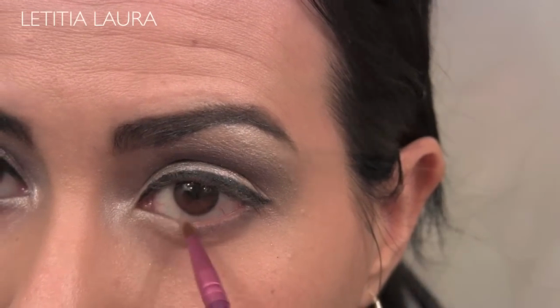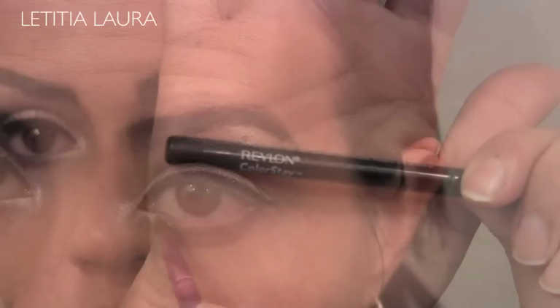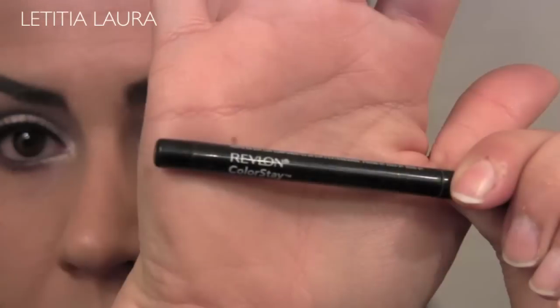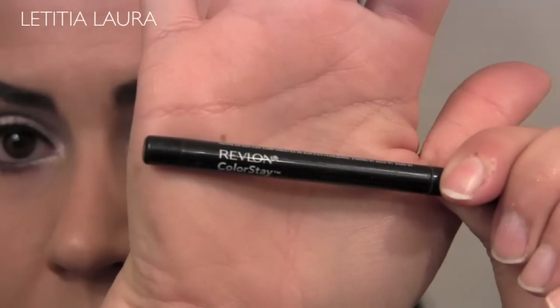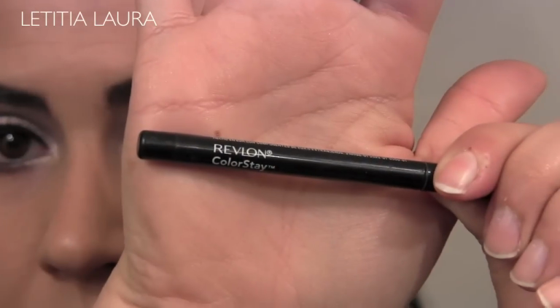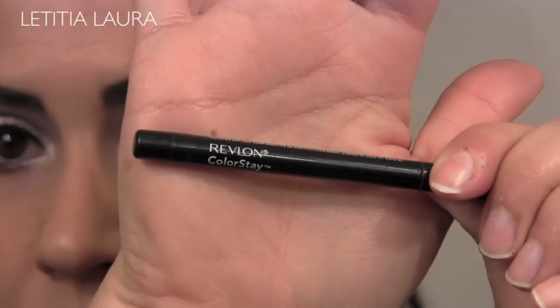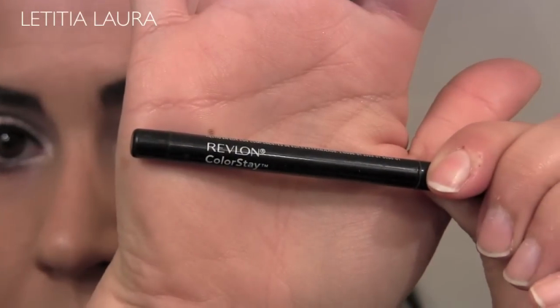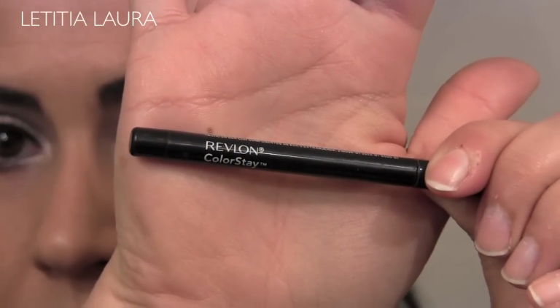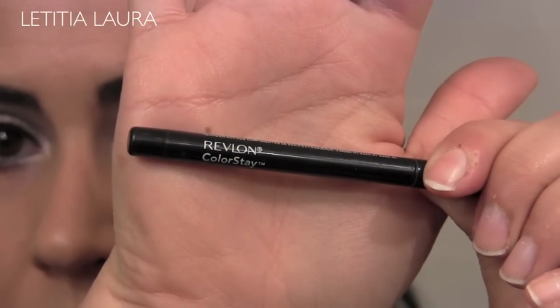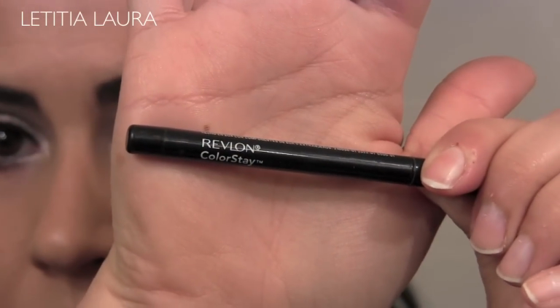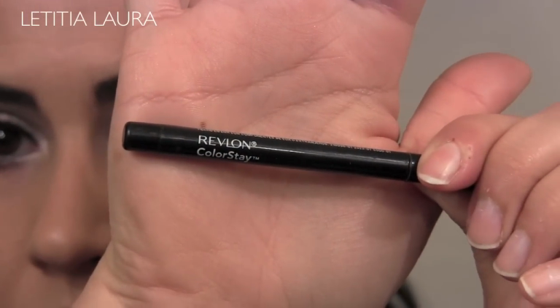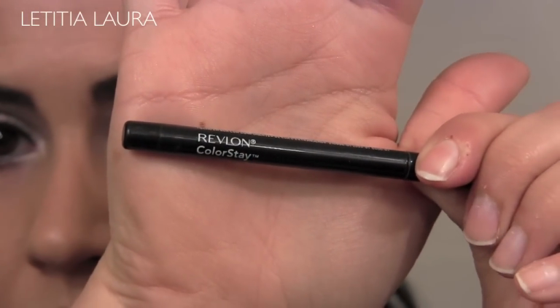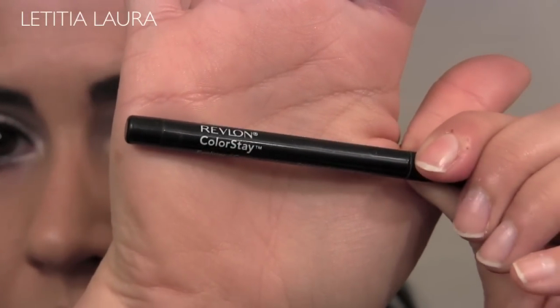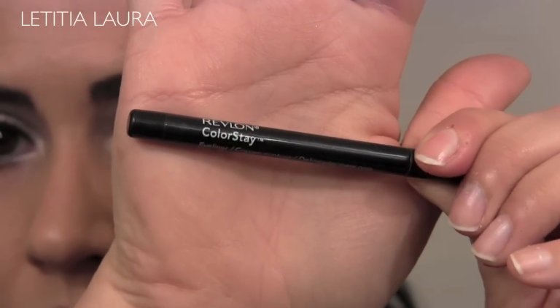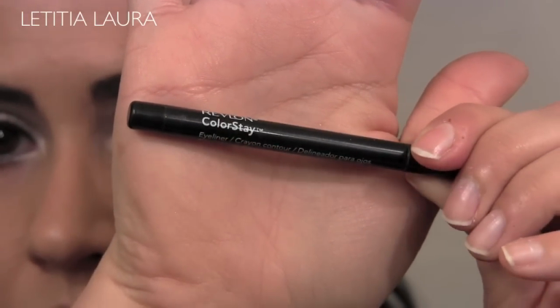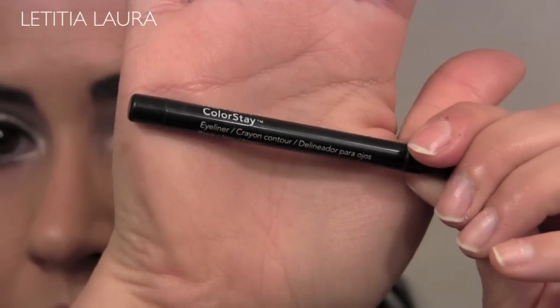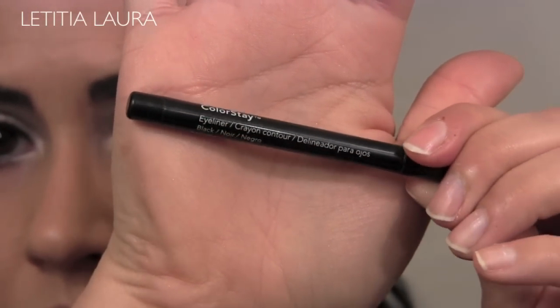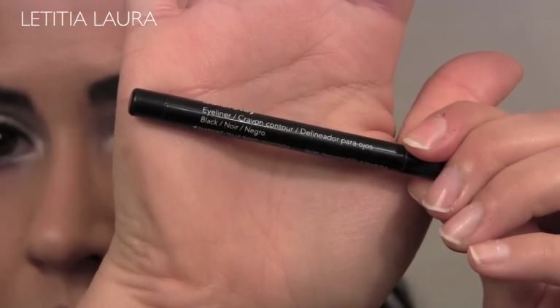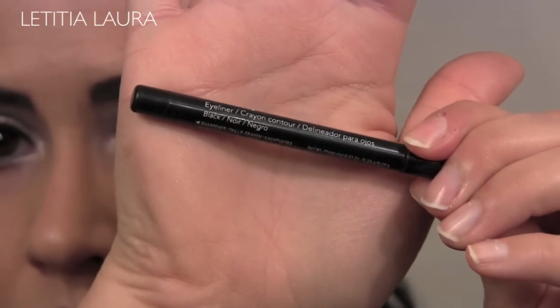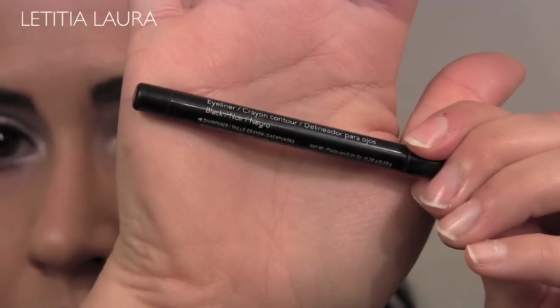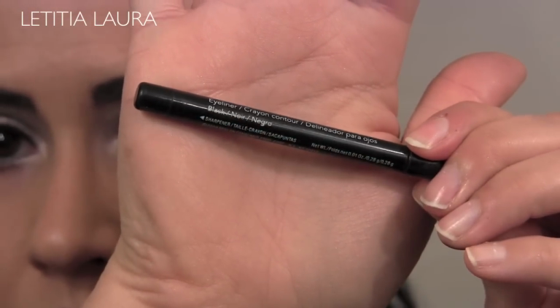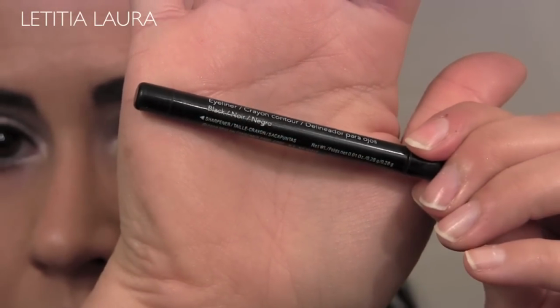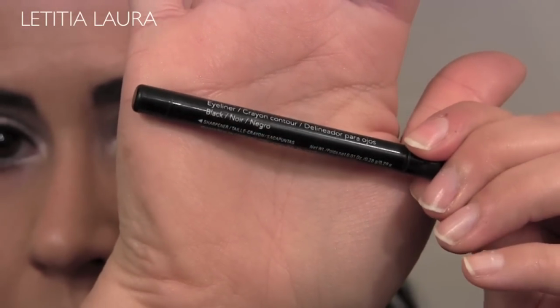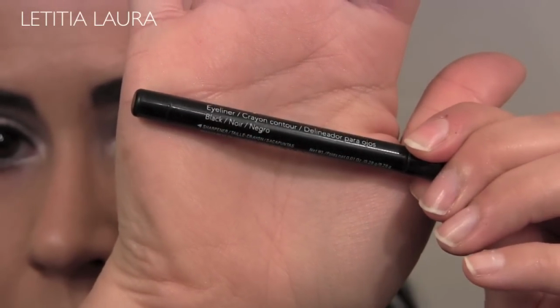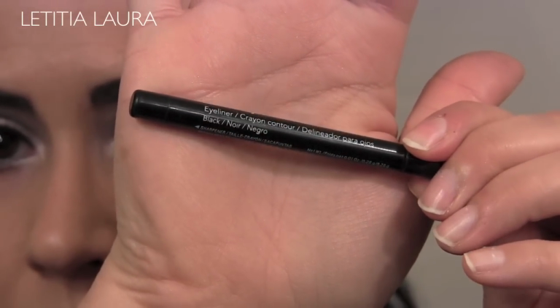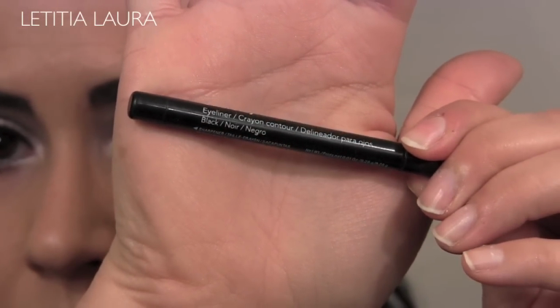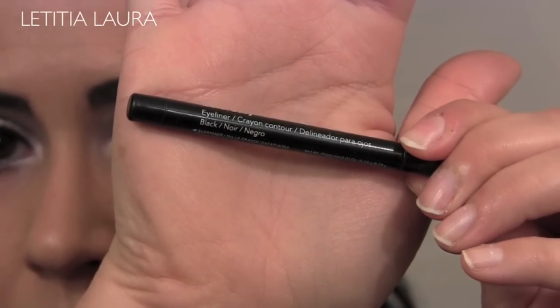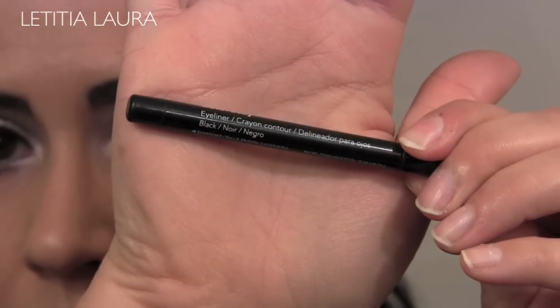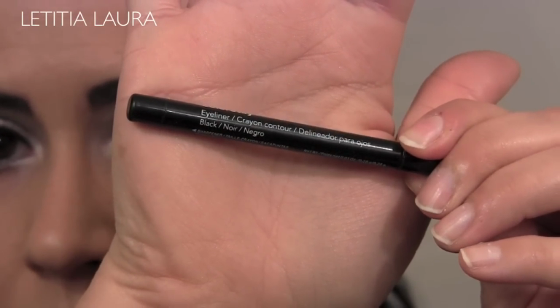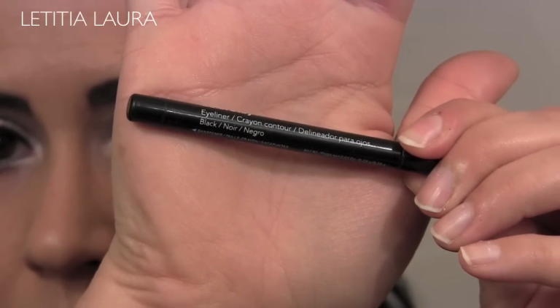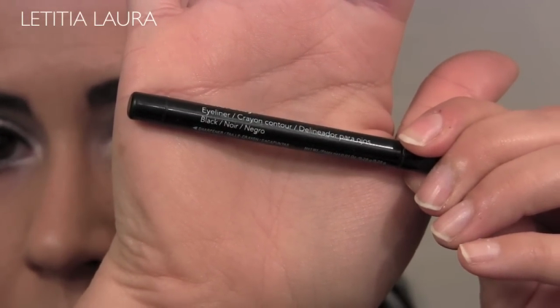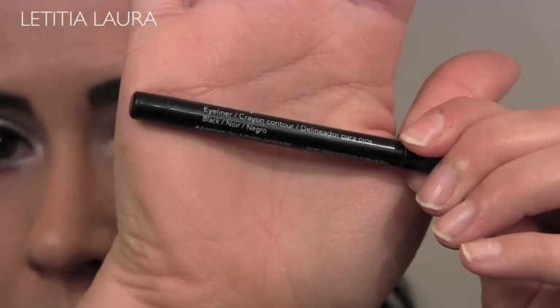To line my waterline, I'm using Revlon's Color Stay in the color black.